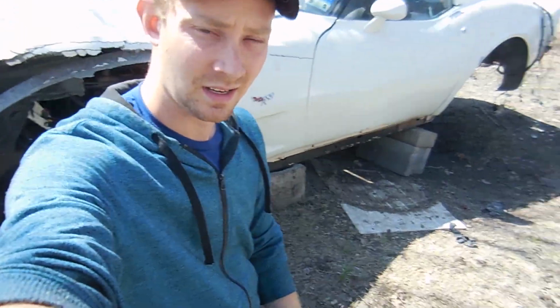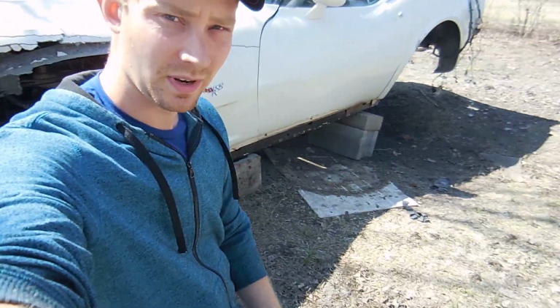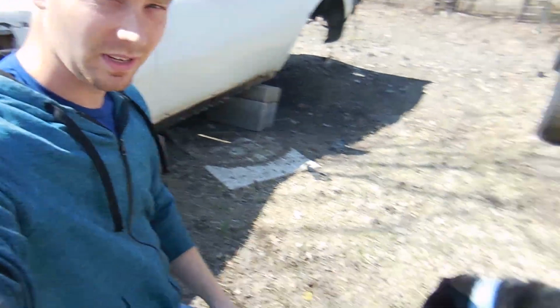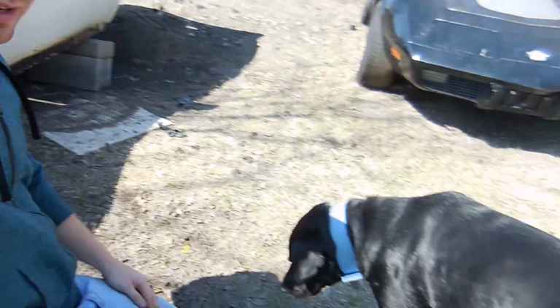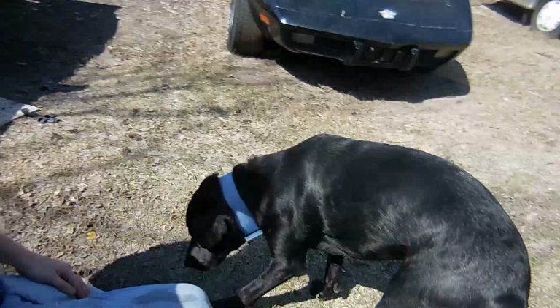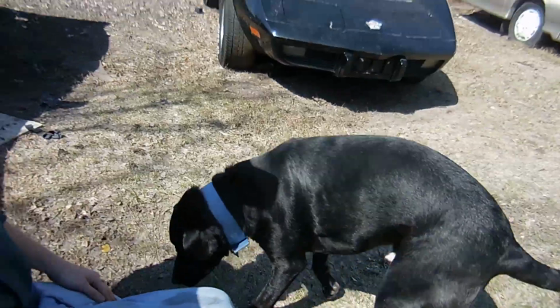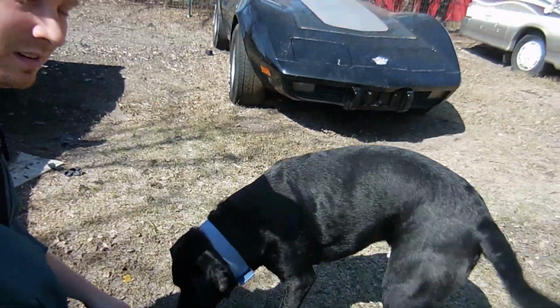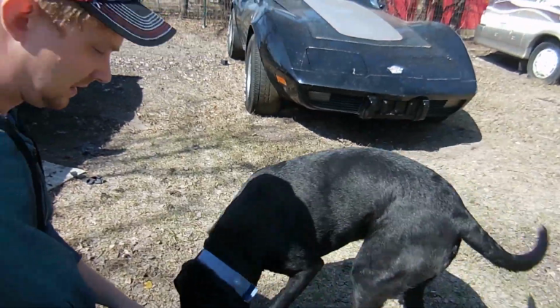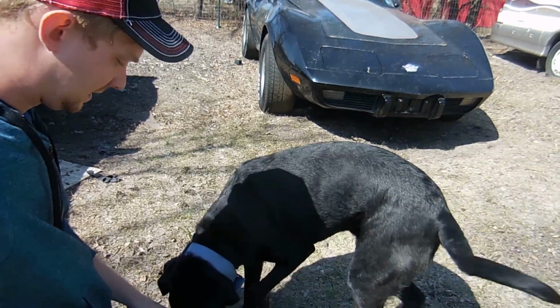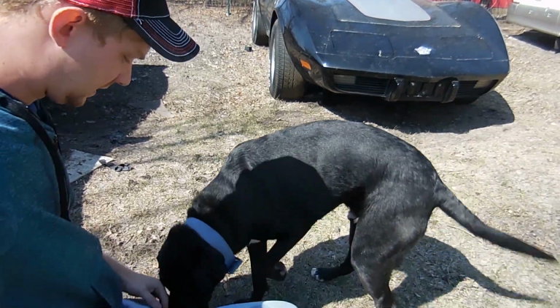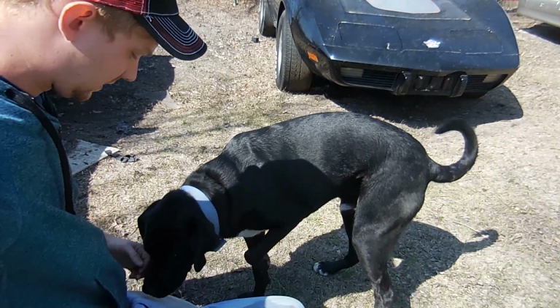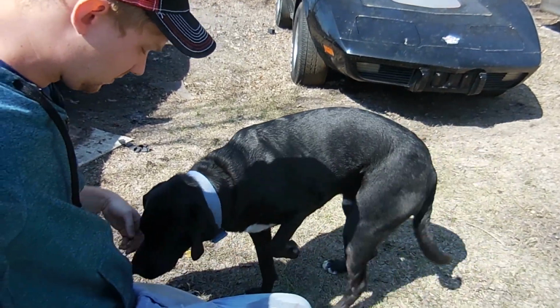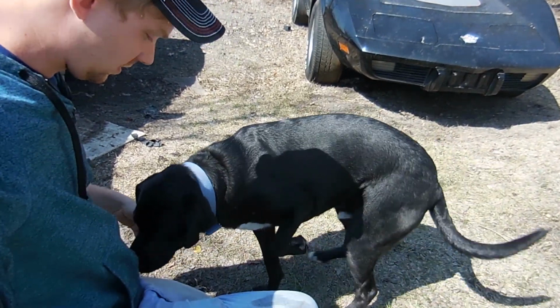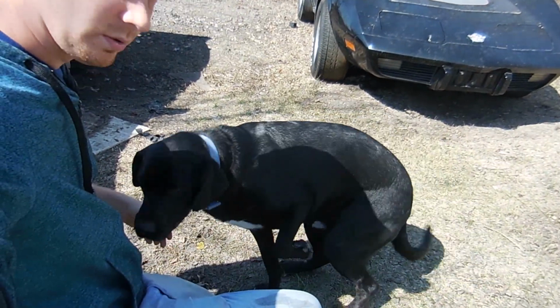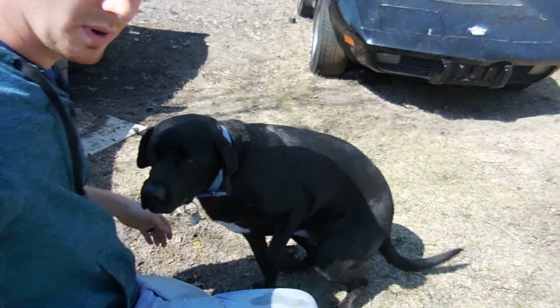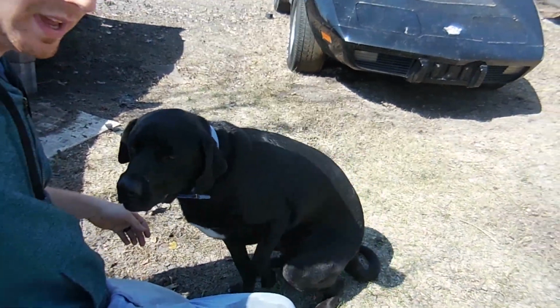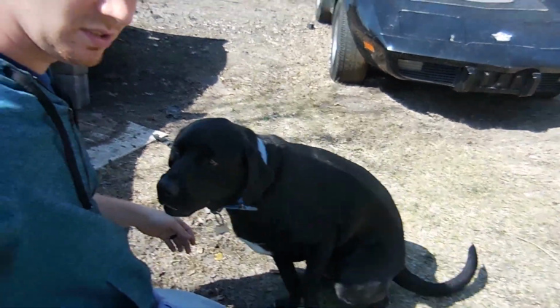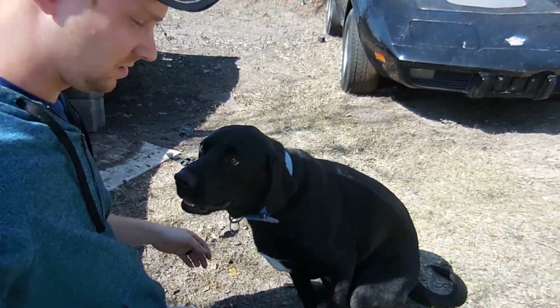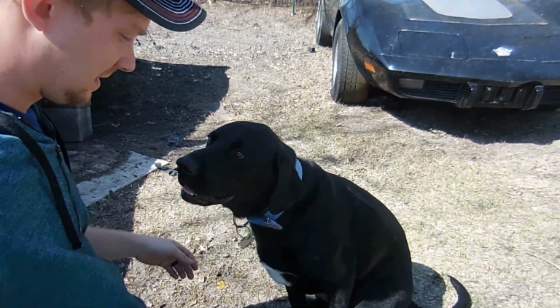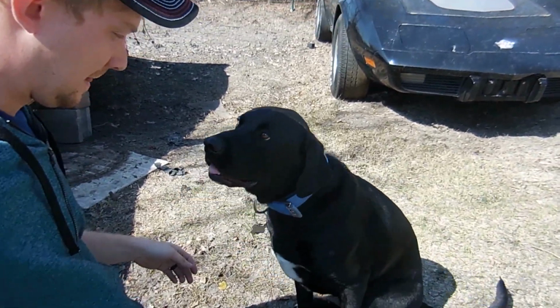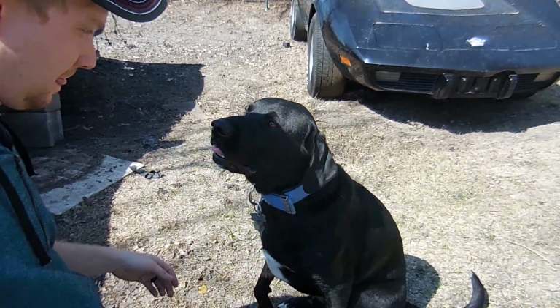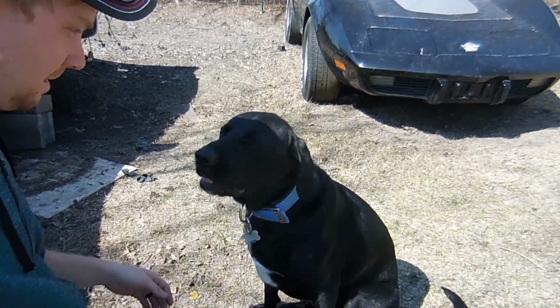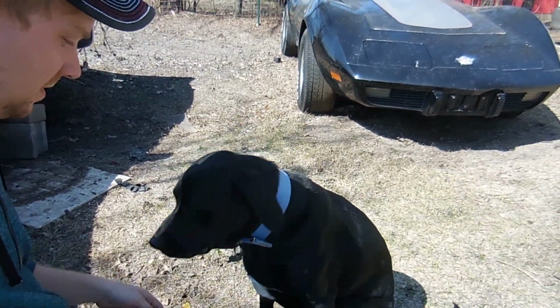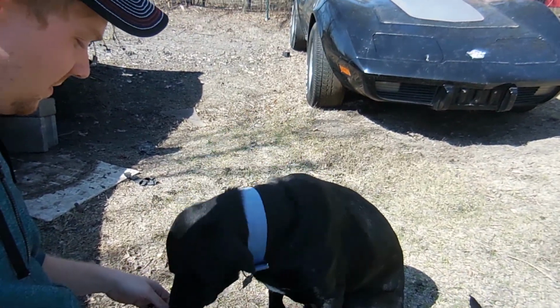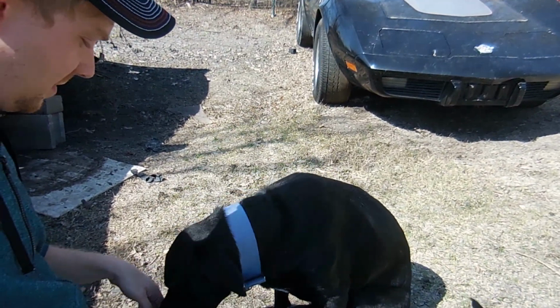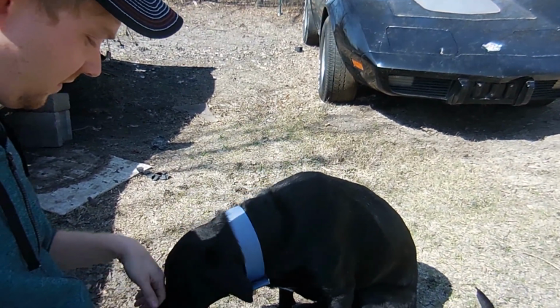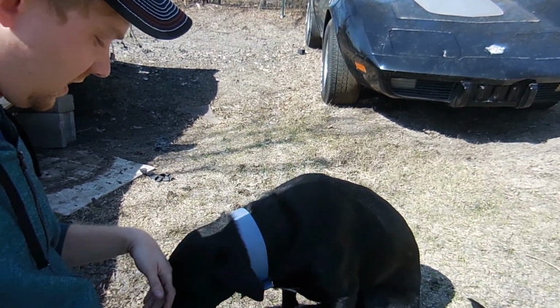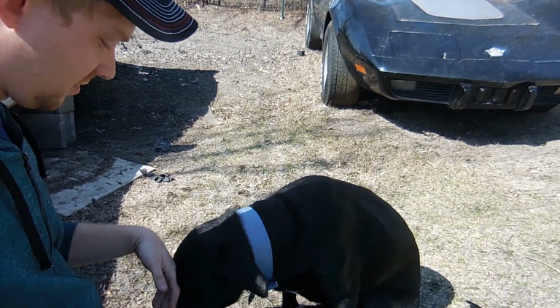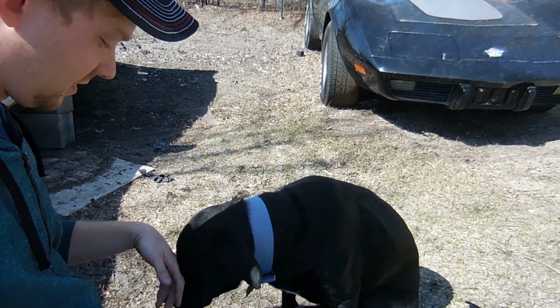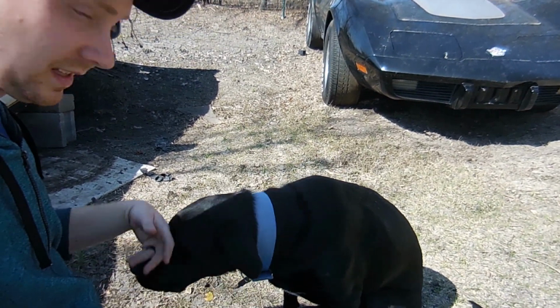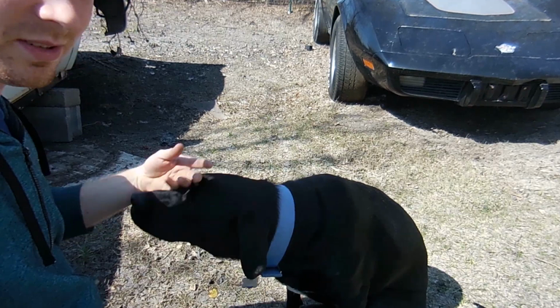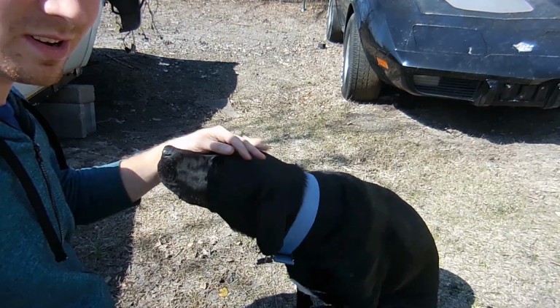Buddy, what are you doing? Oh, you want me to pet you? You don't want me to make videos — is that what you want?